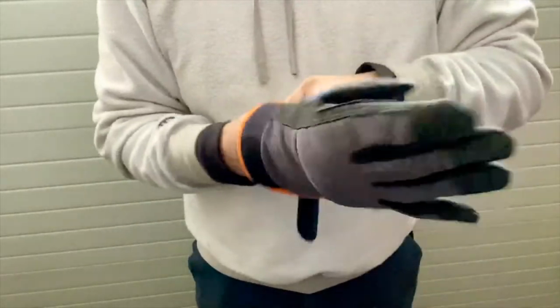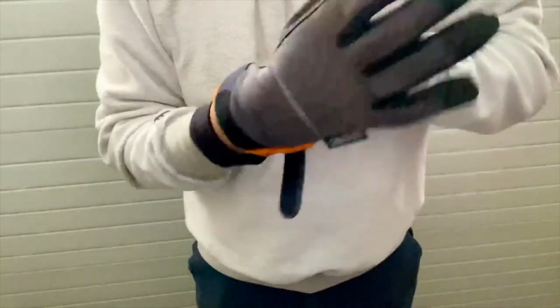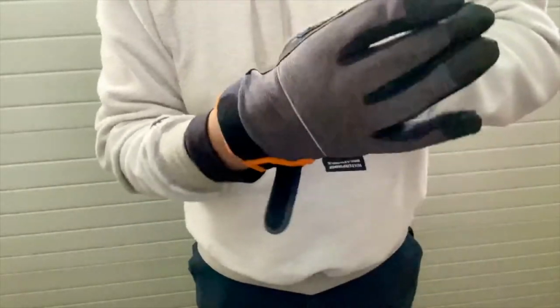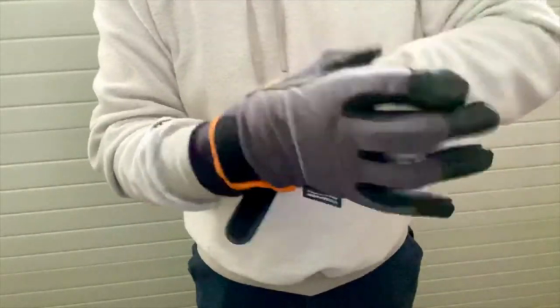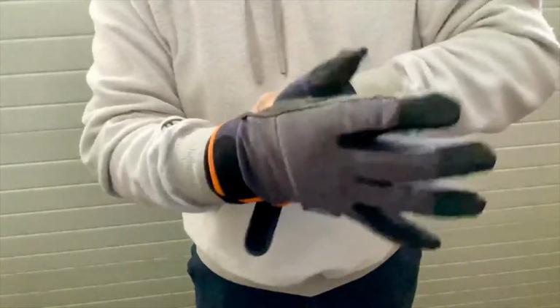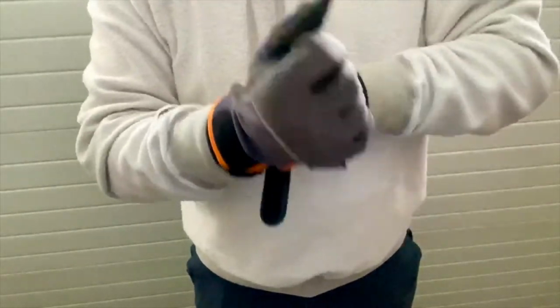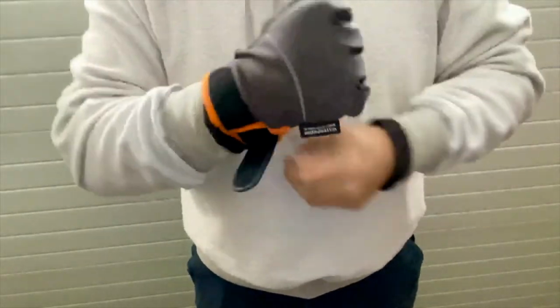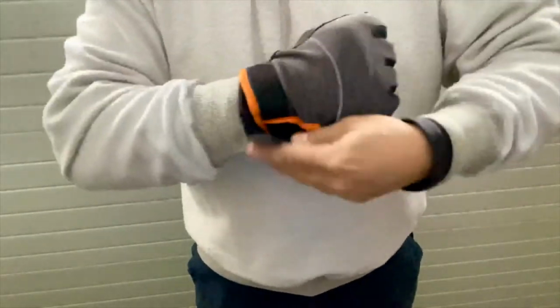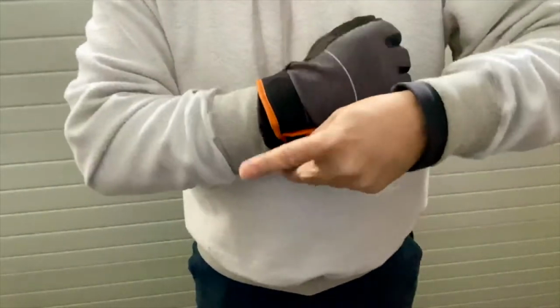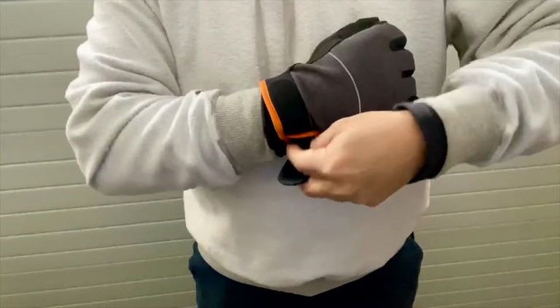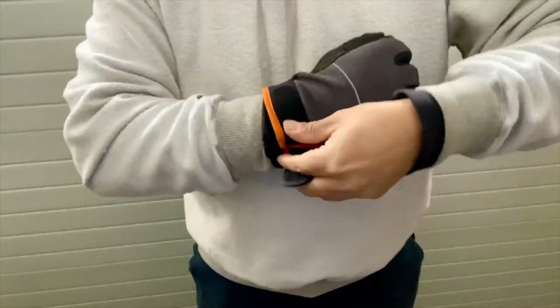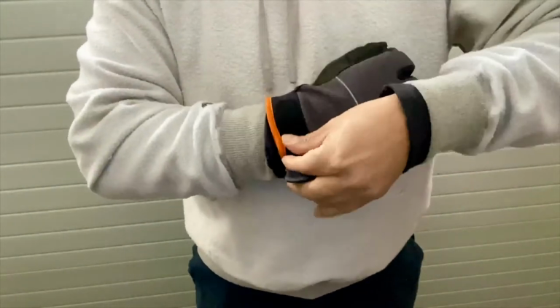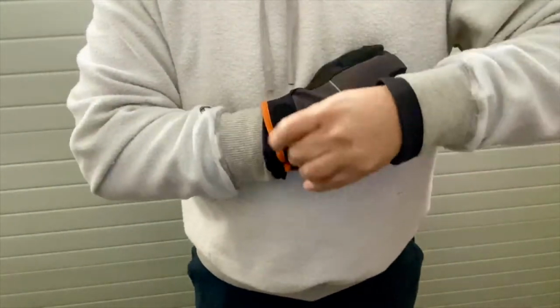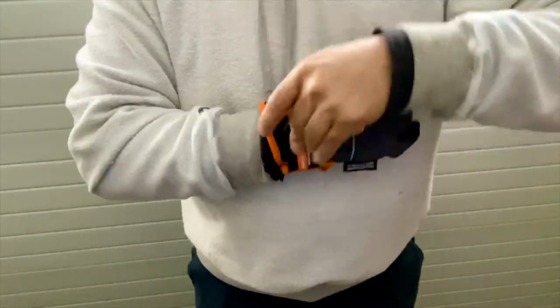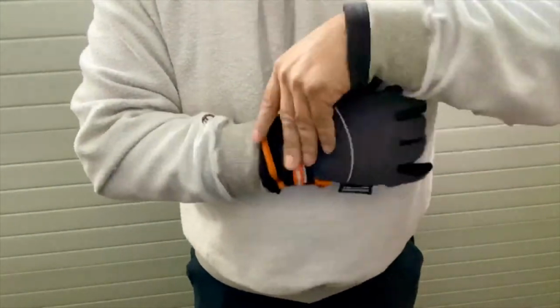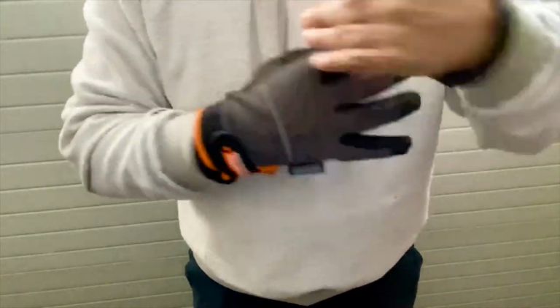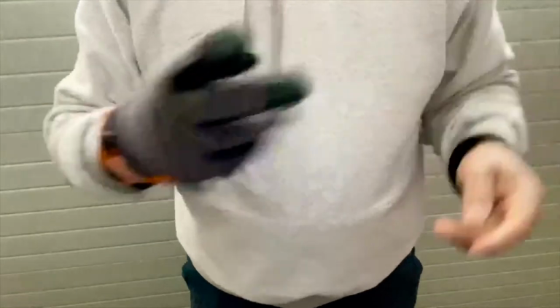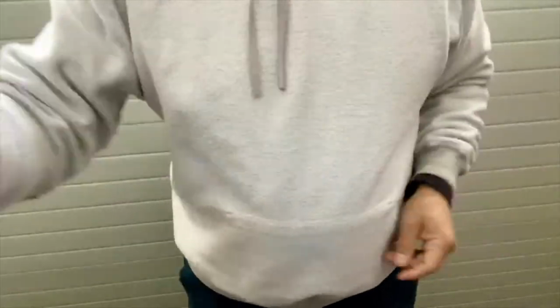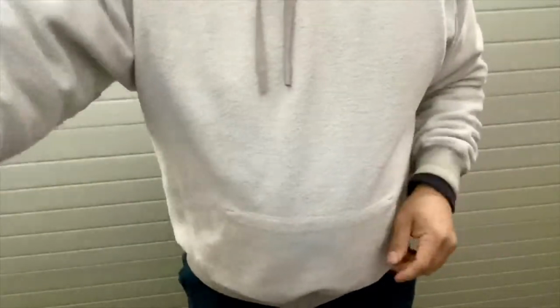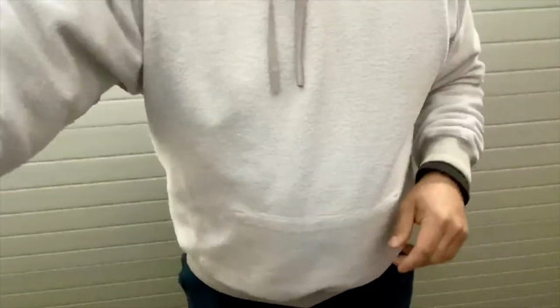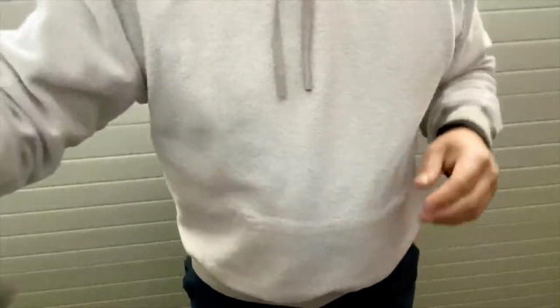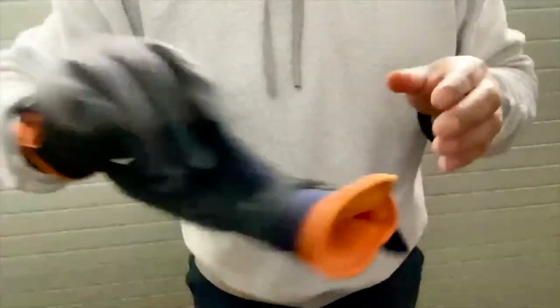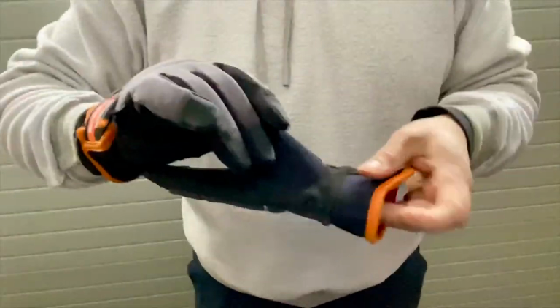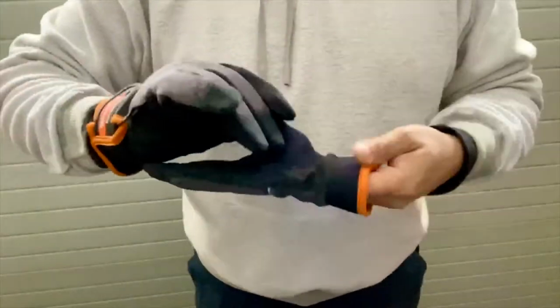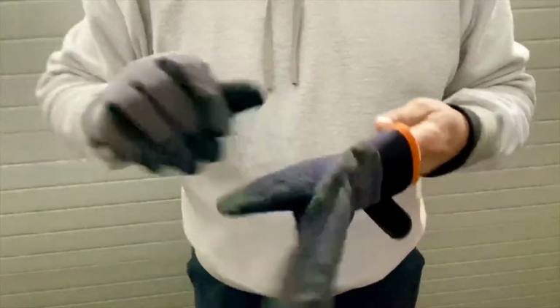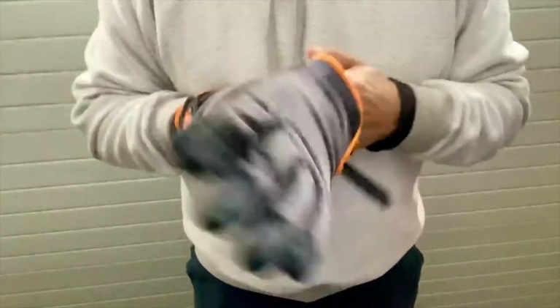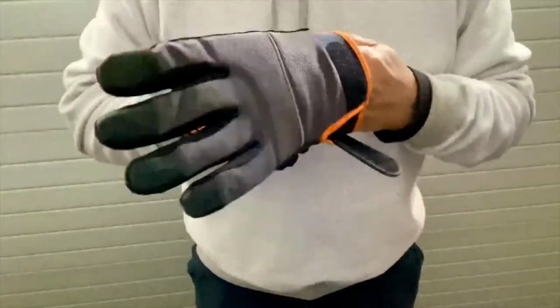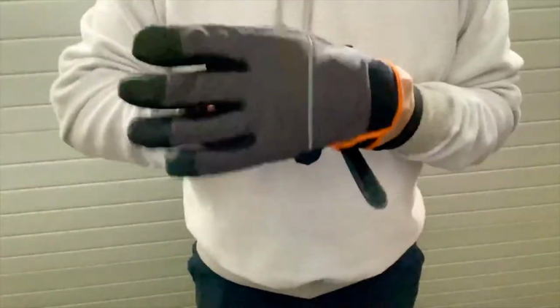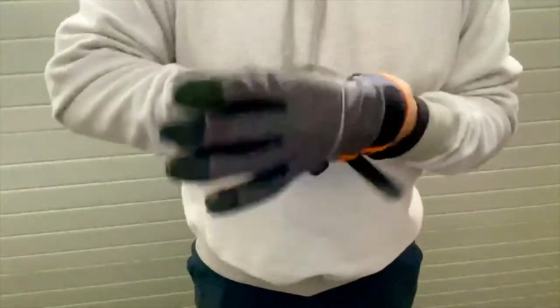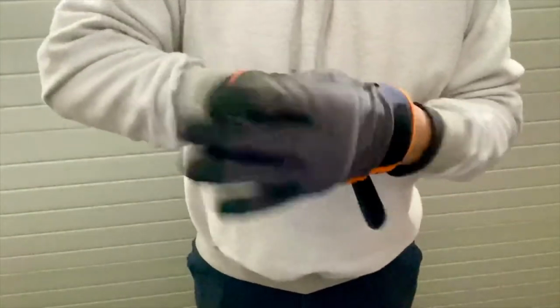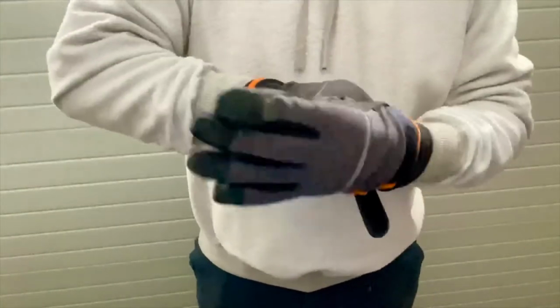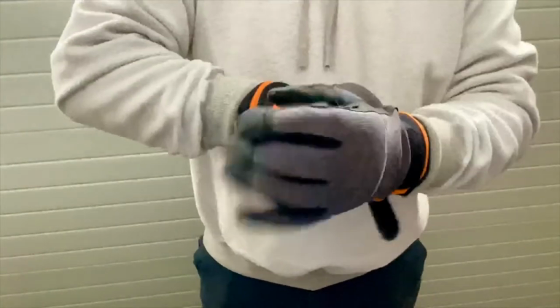Okay guys, here we are. We got a few inches of snow behind me. I'm gonna show you how to shovel a driveway fast.